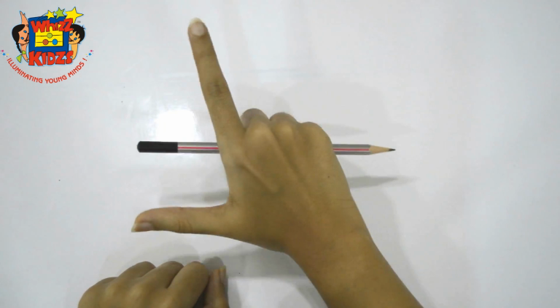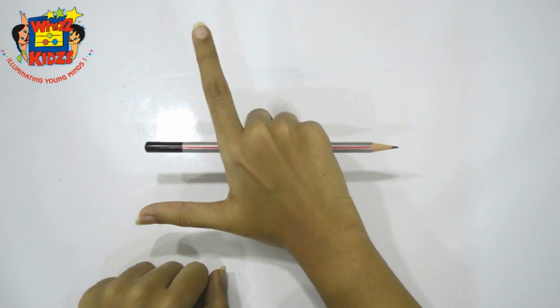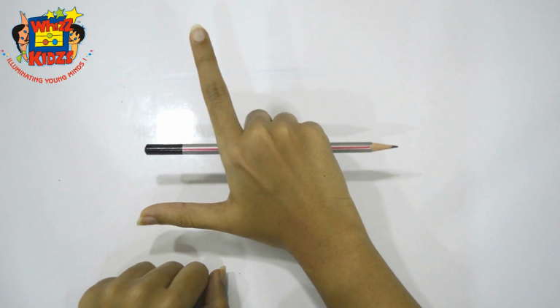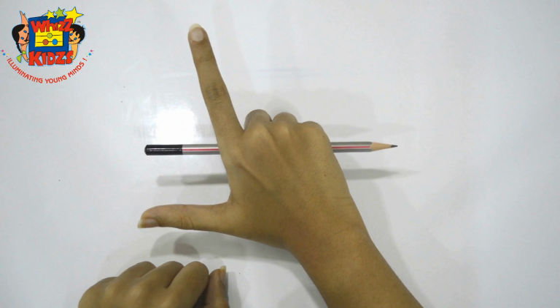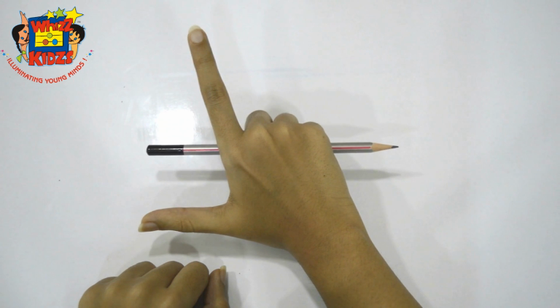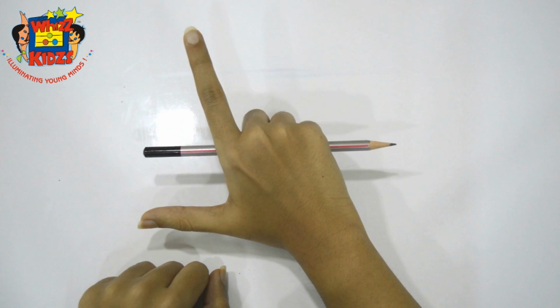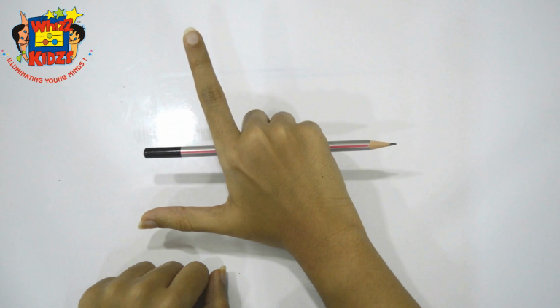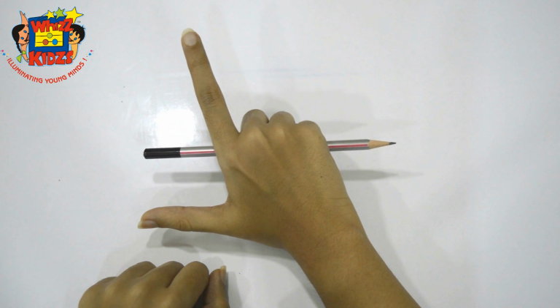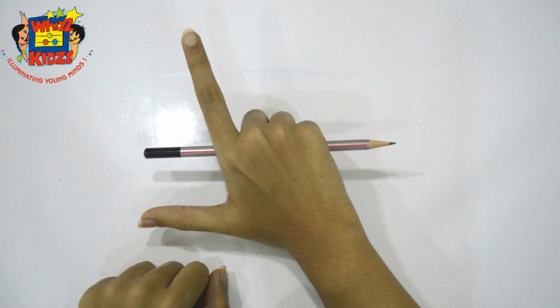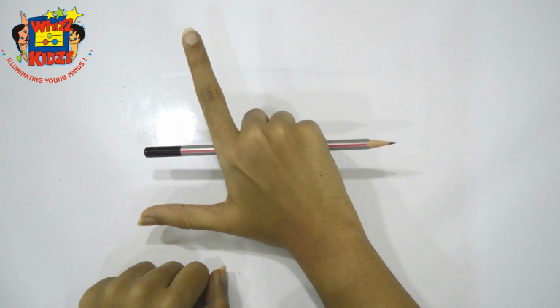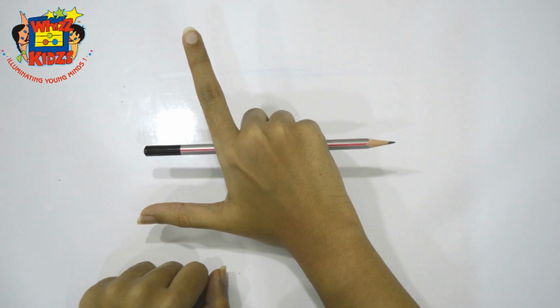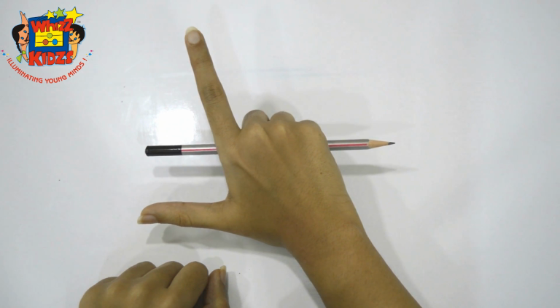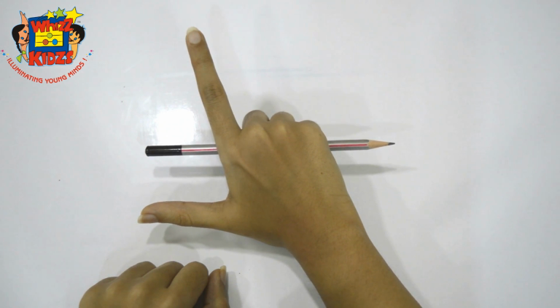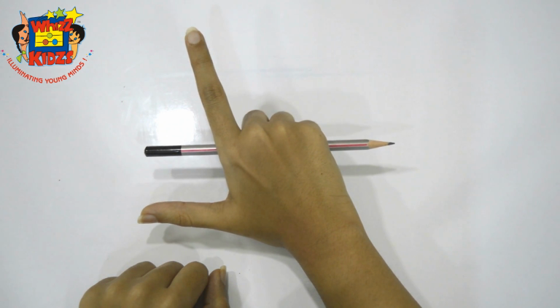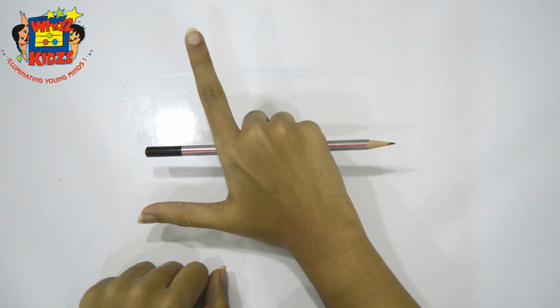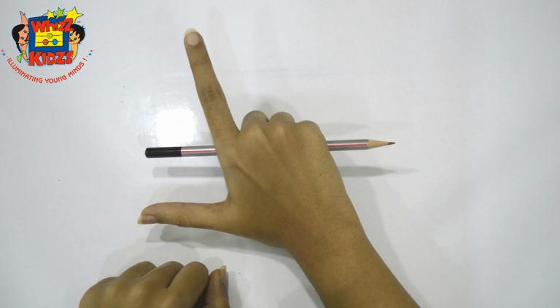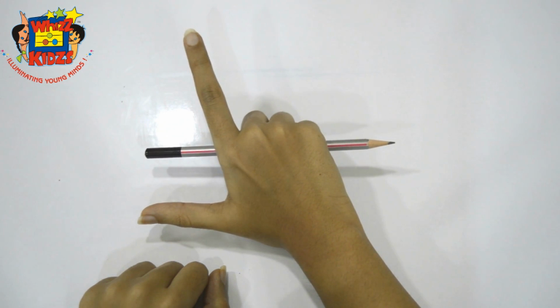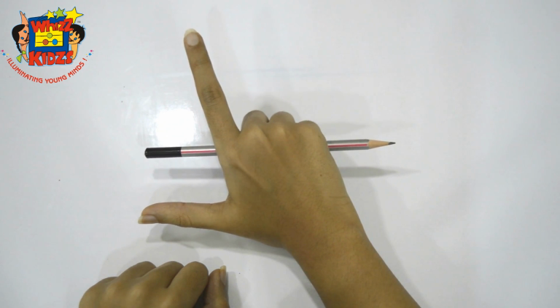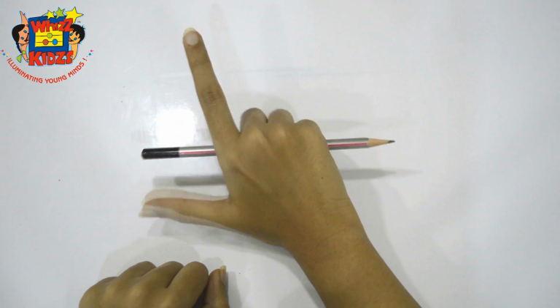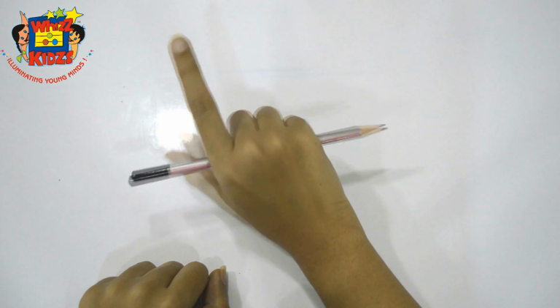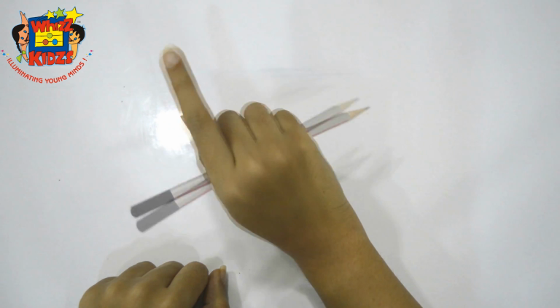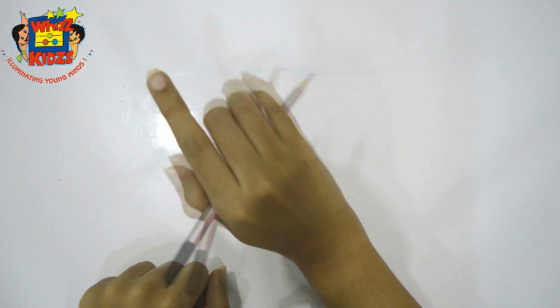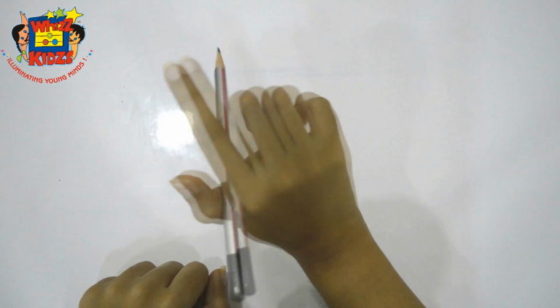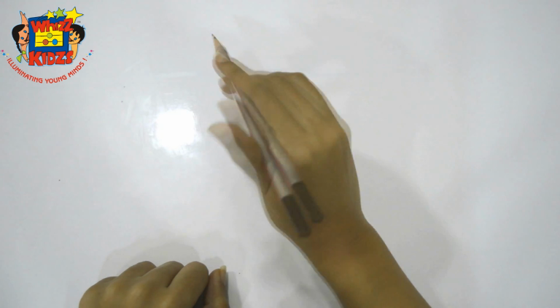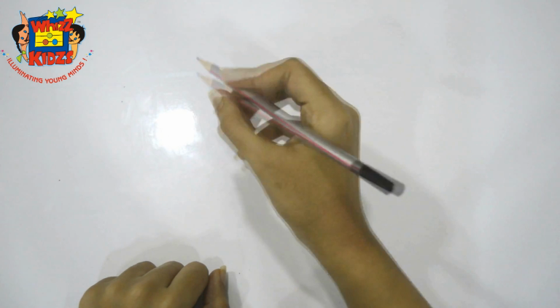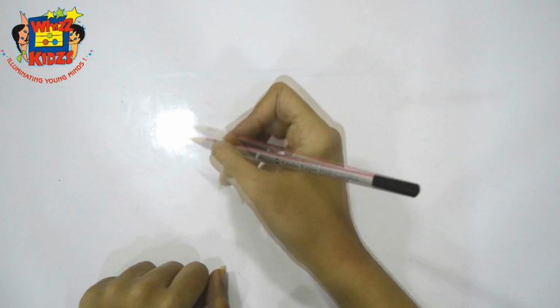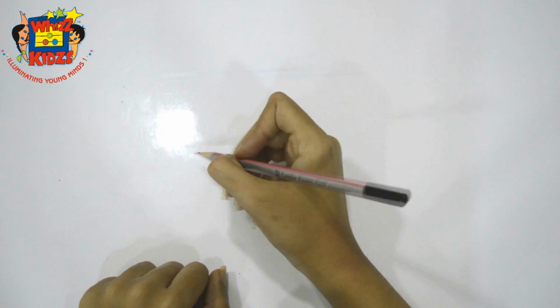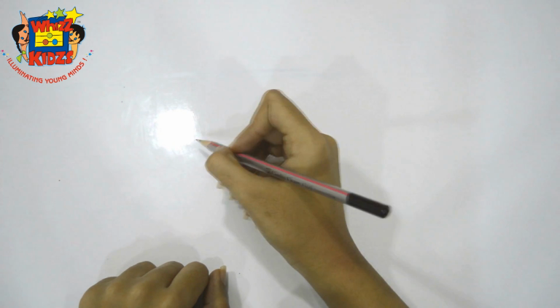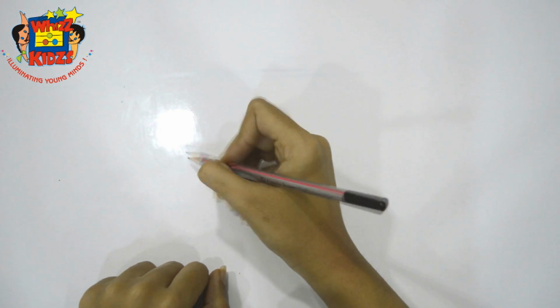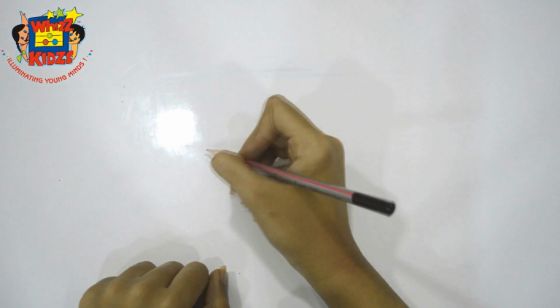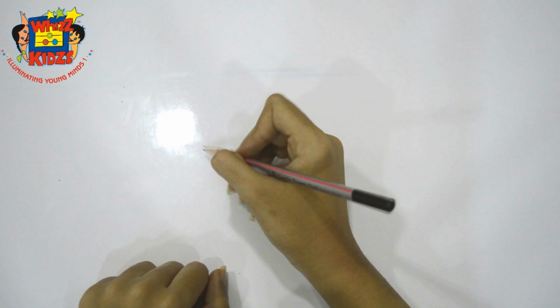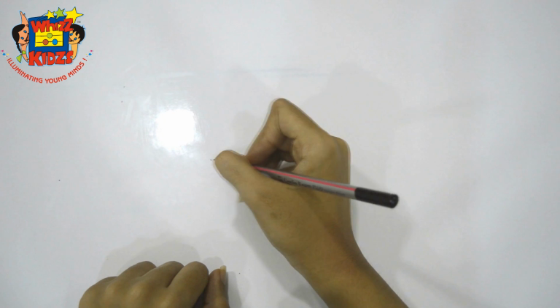Step 2 is the writing position. So from here, you go to the right position like this.